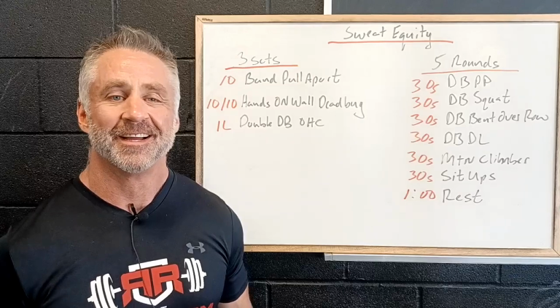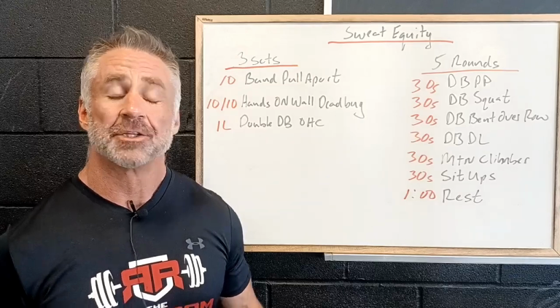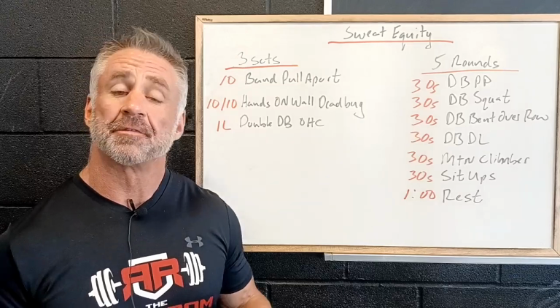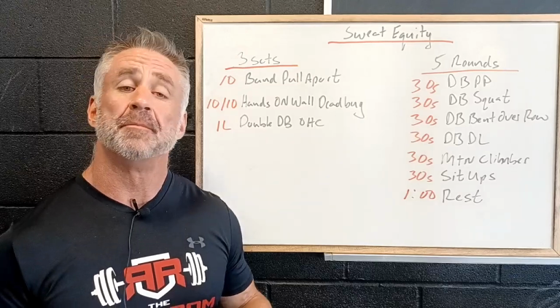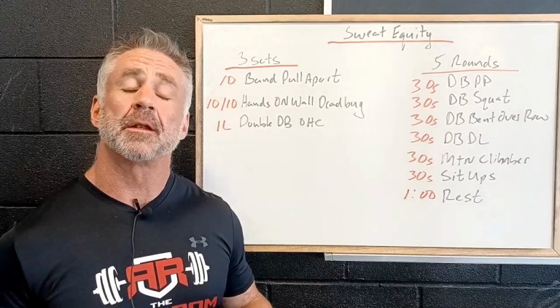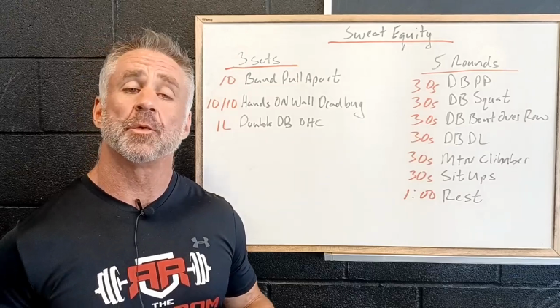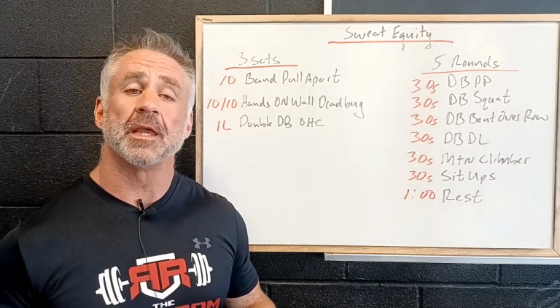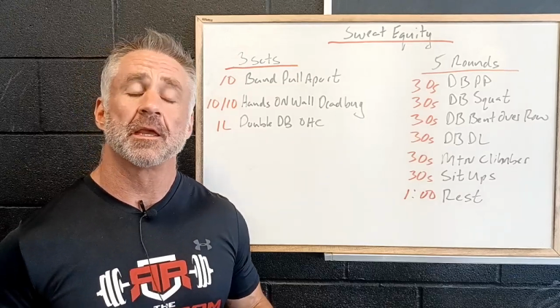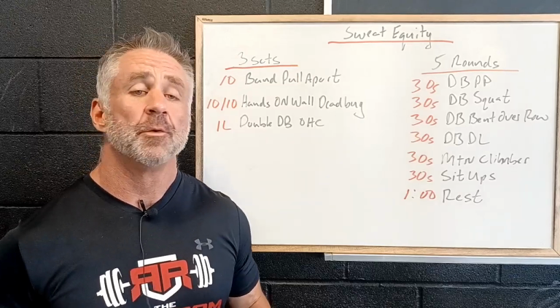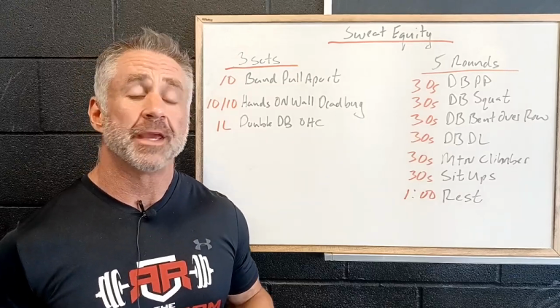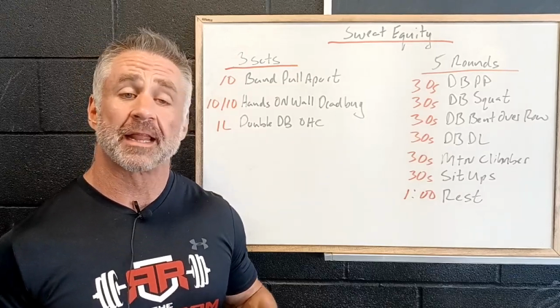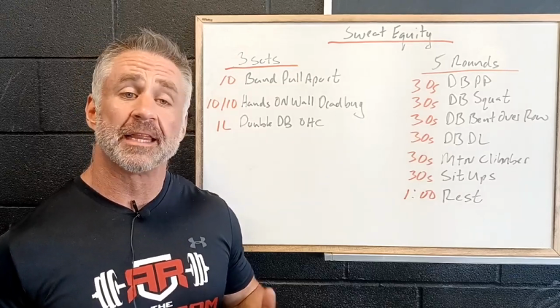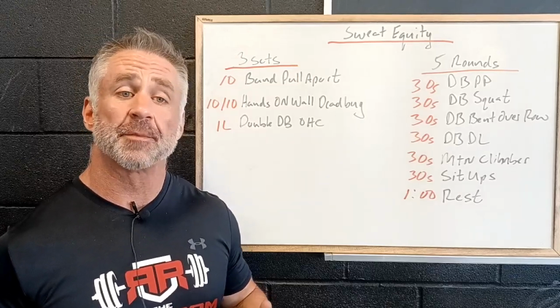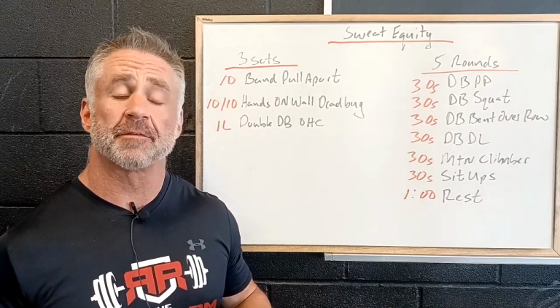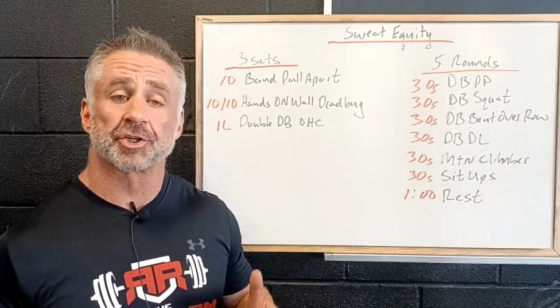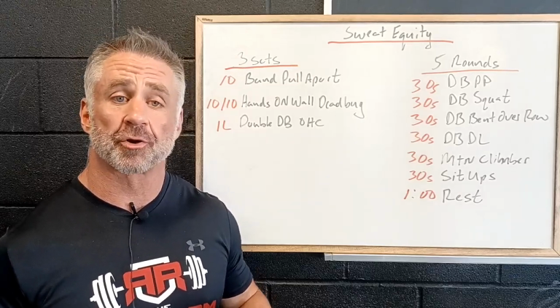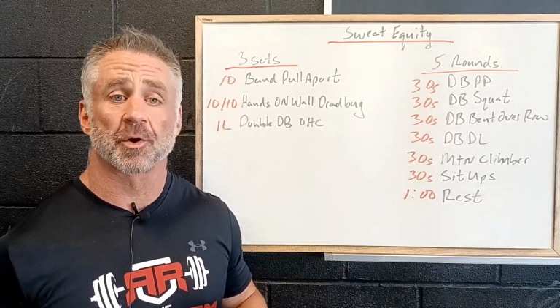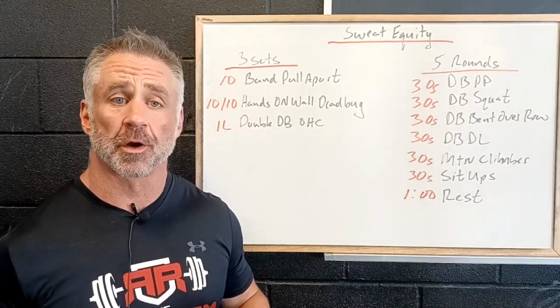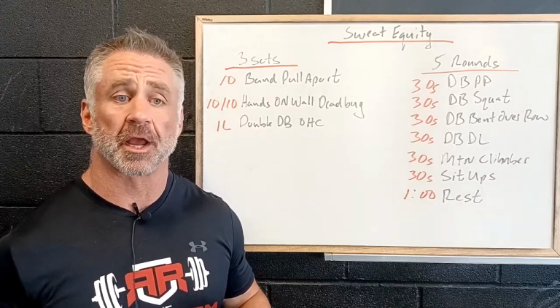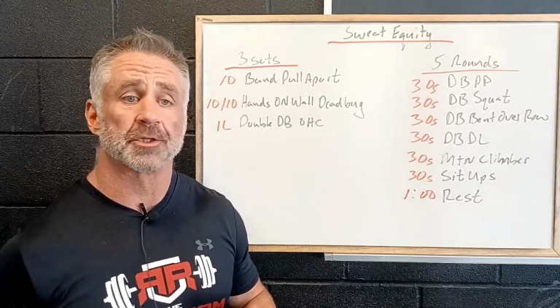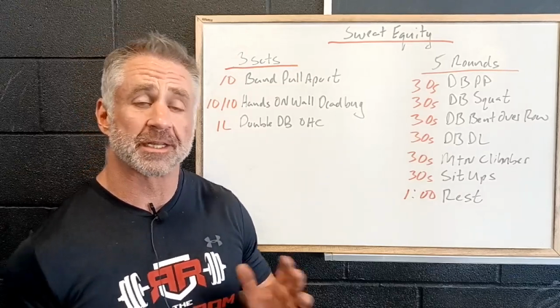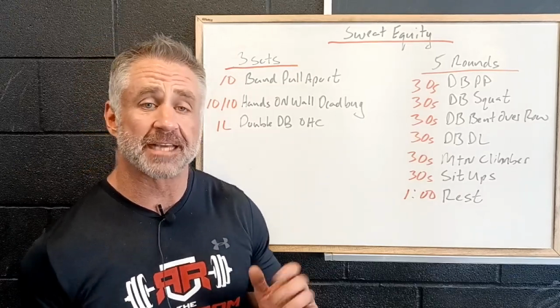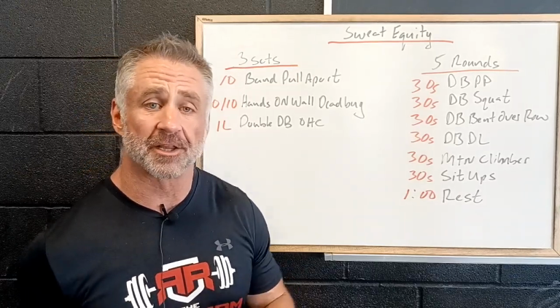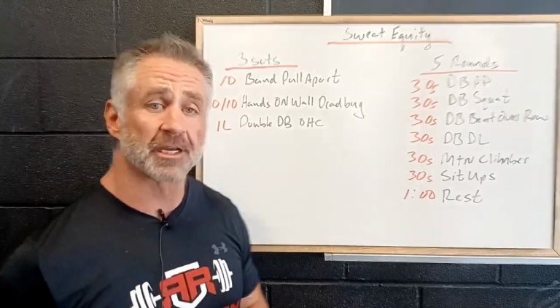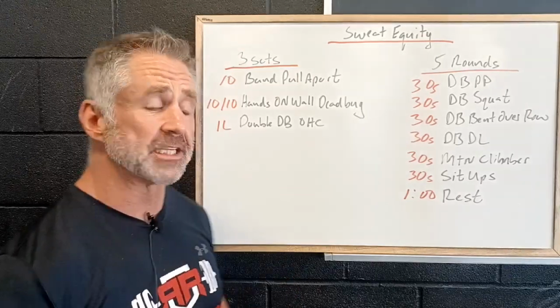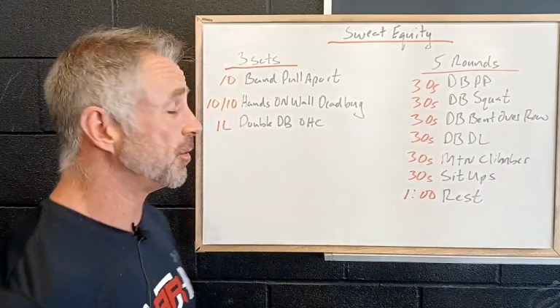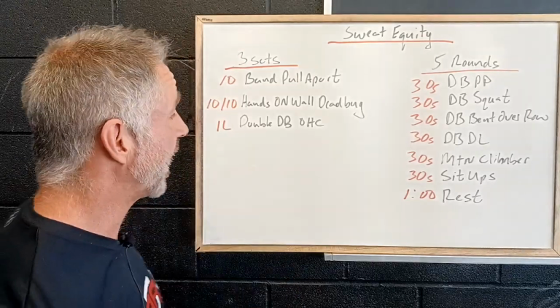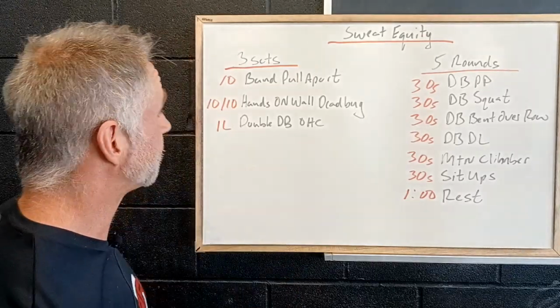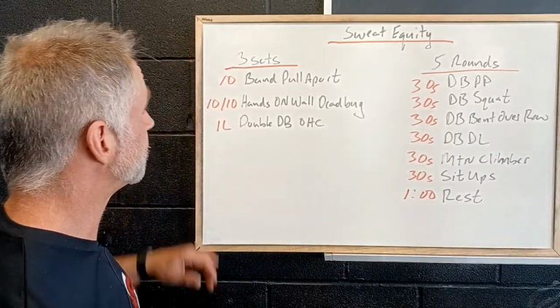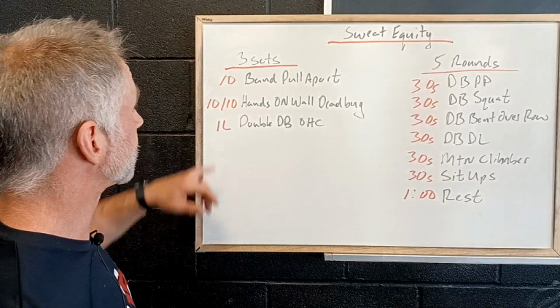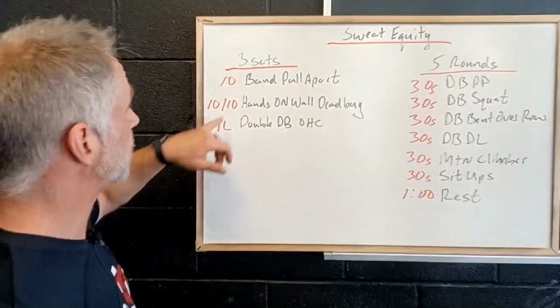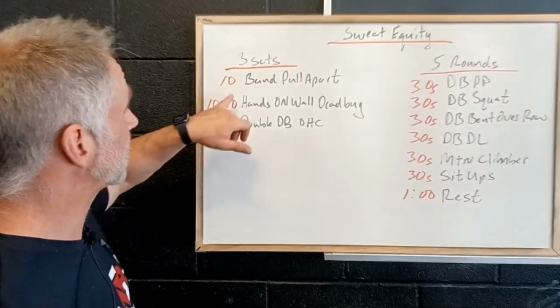For the middle of the week, we got a little bit of a shorter workout. So let's take a look and see what we have for the middle of the week.